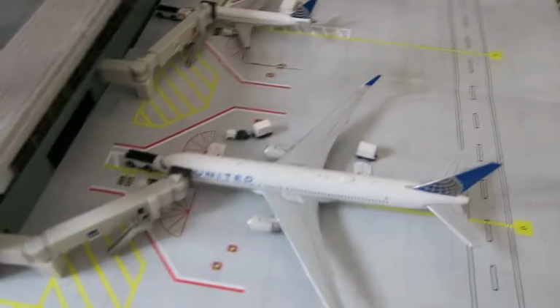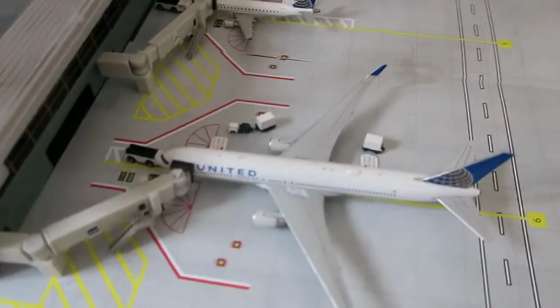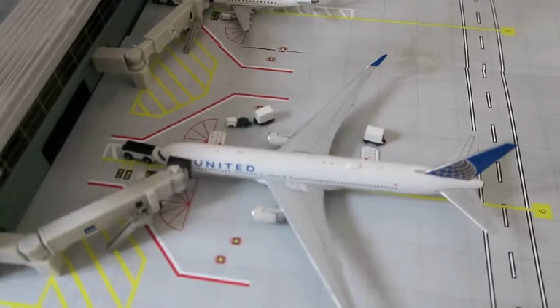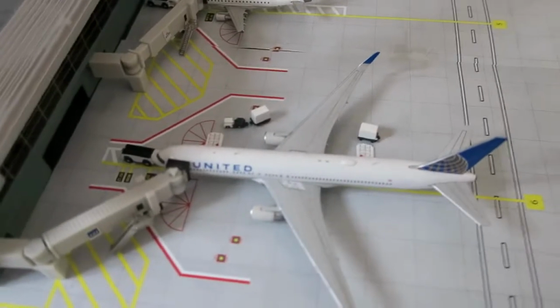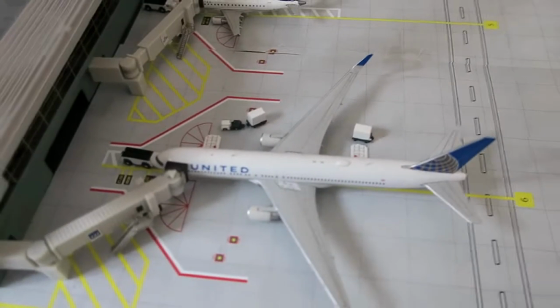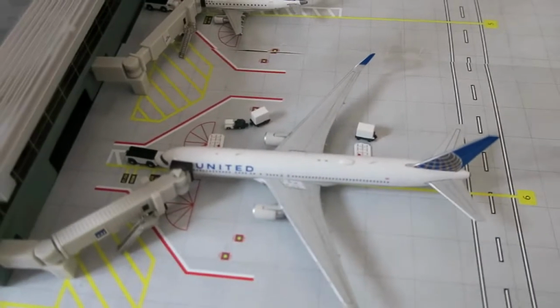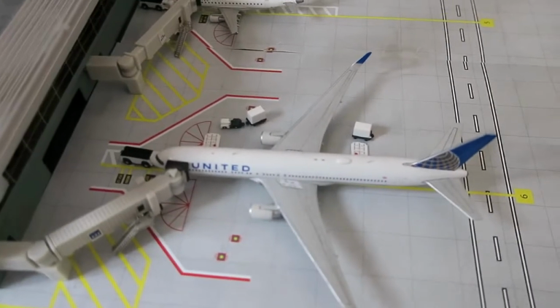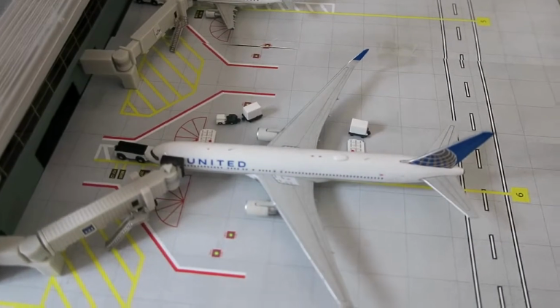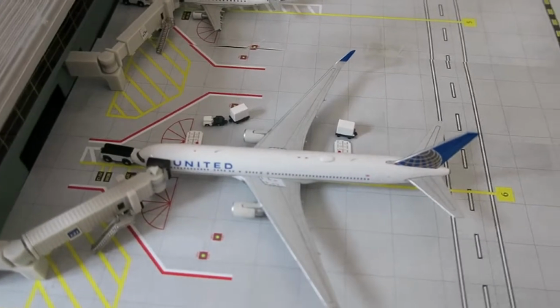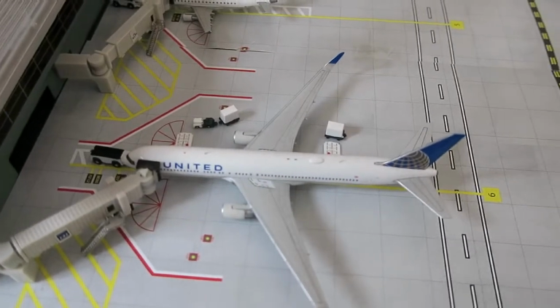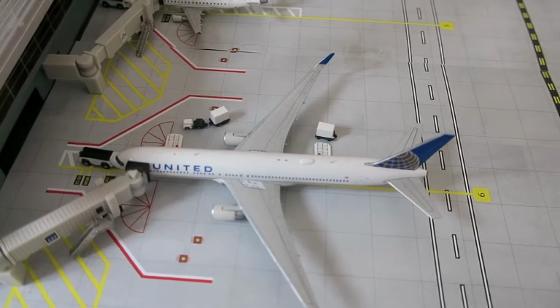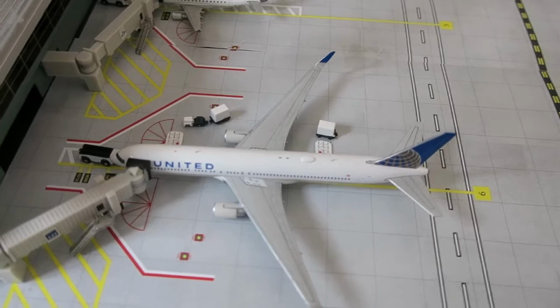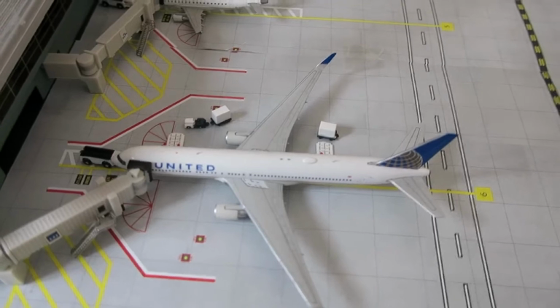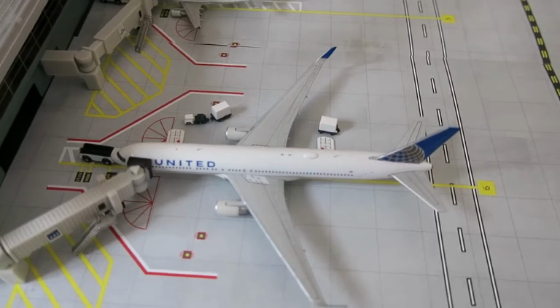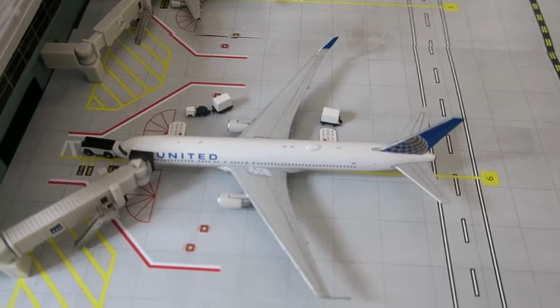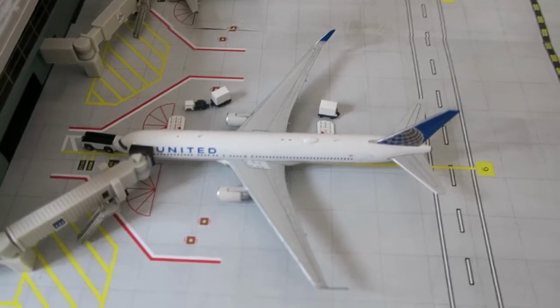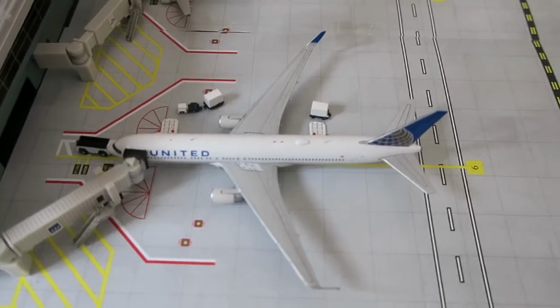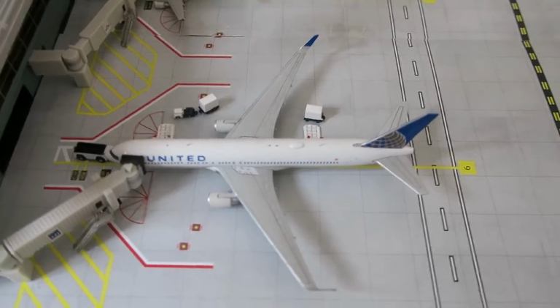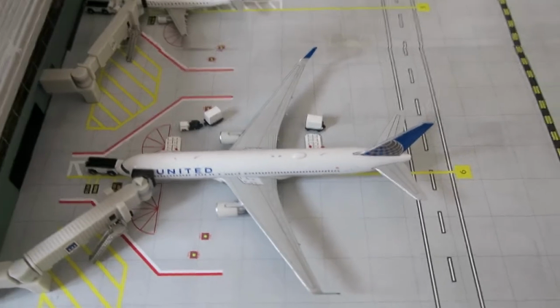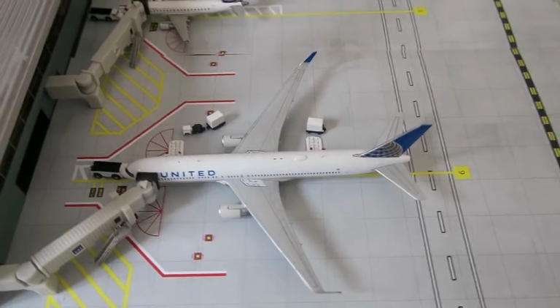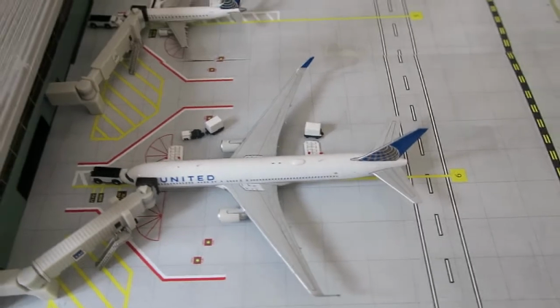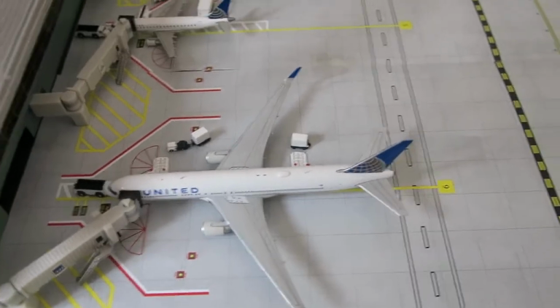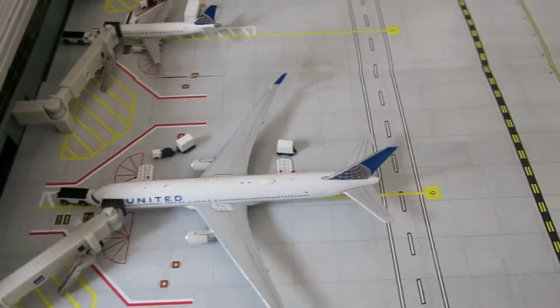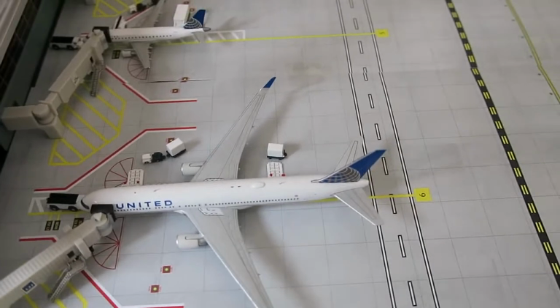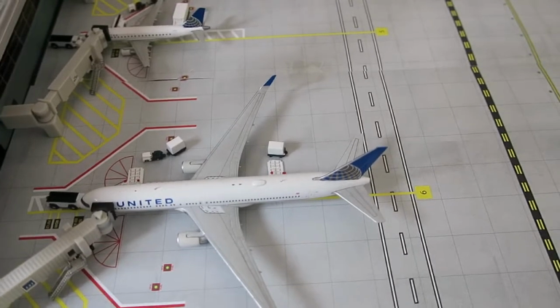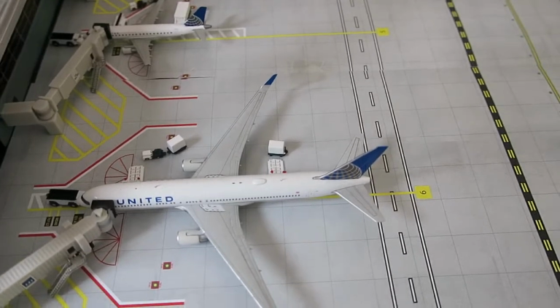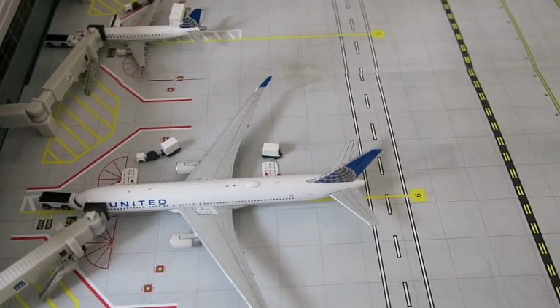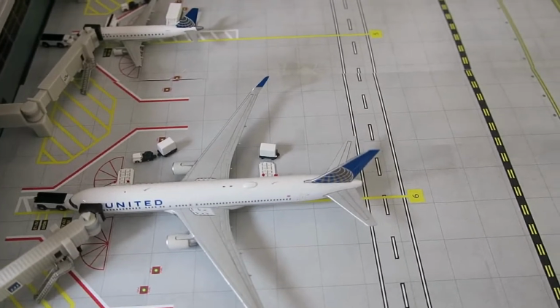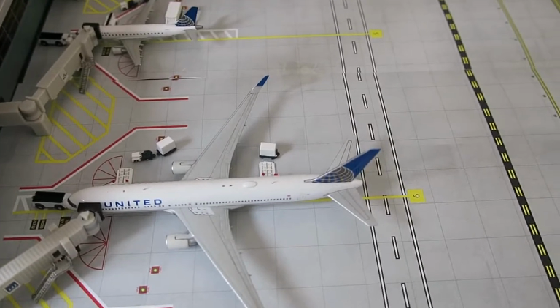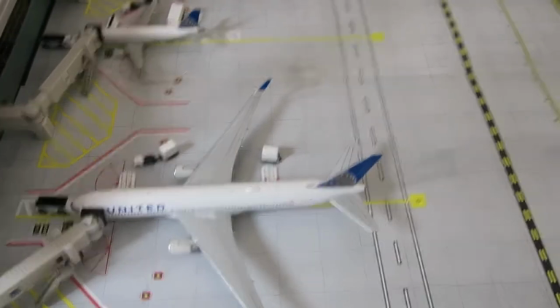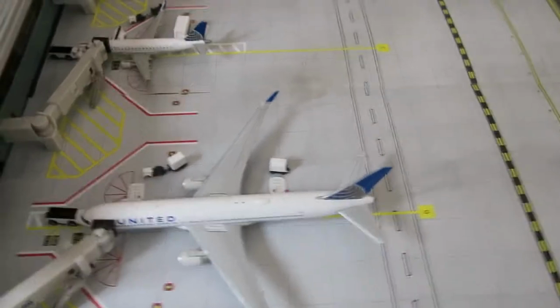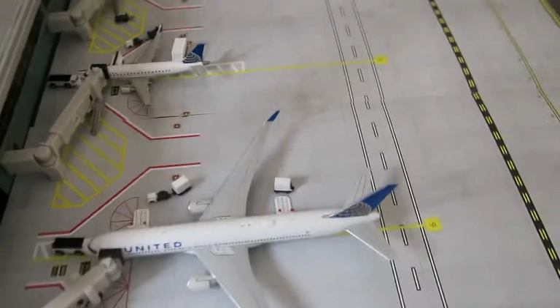Right here we've got United Boeing 767-300ER. It had arrived from Dublin and will depart to Dublin.